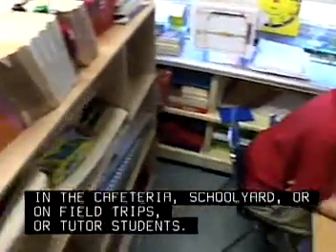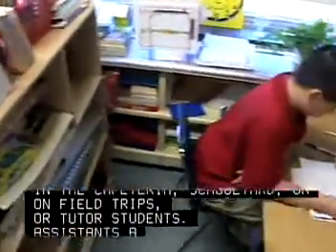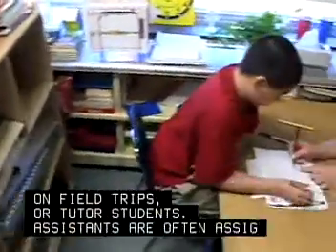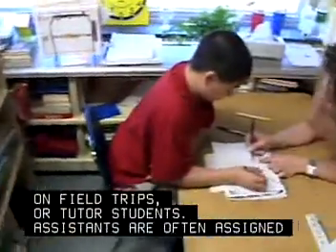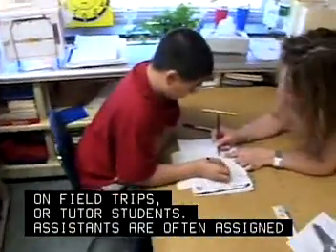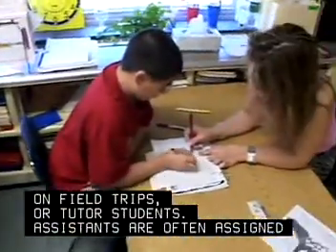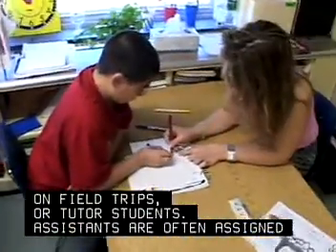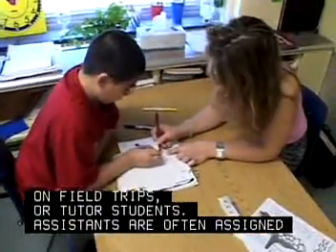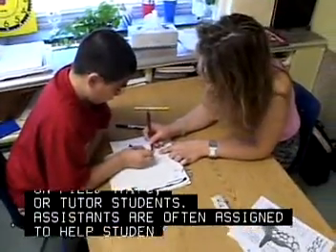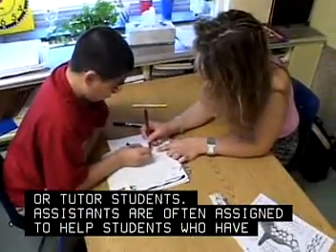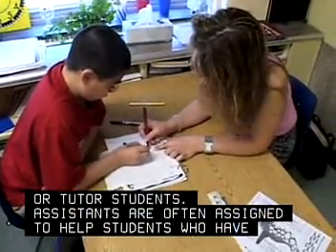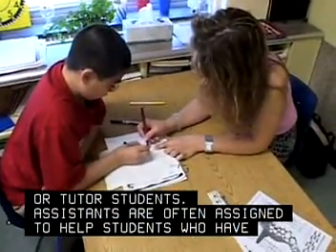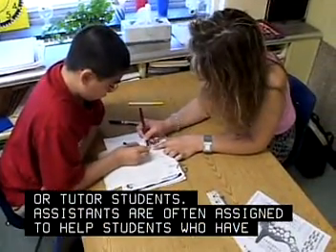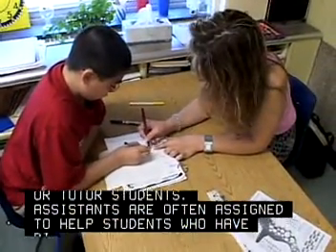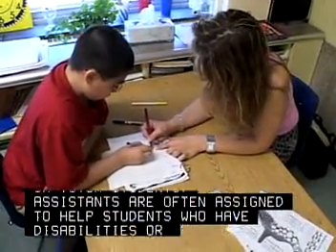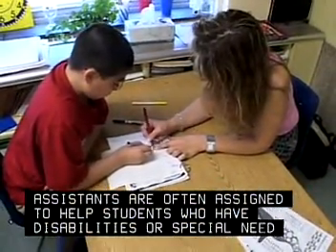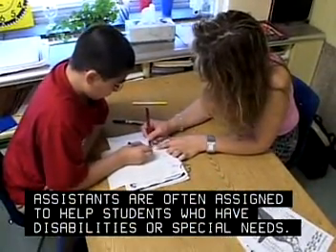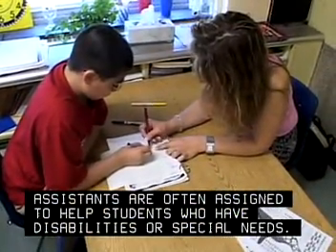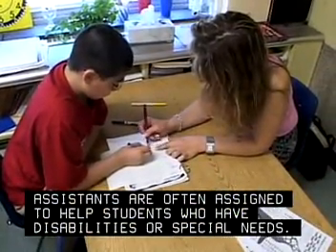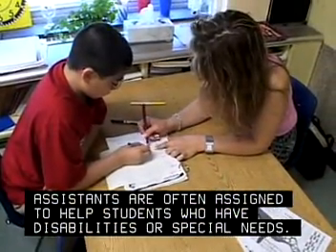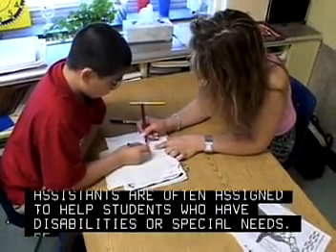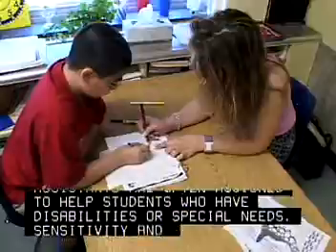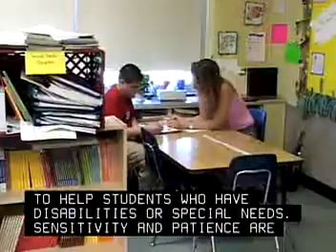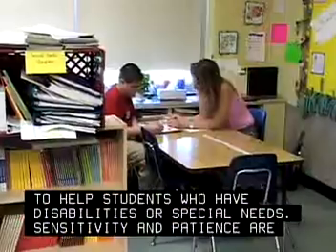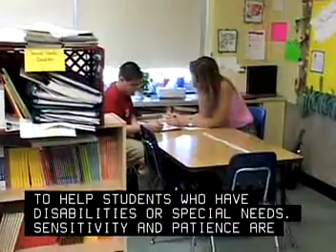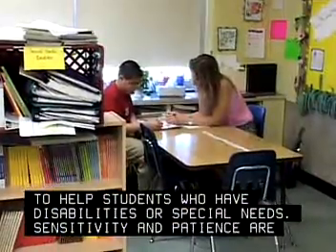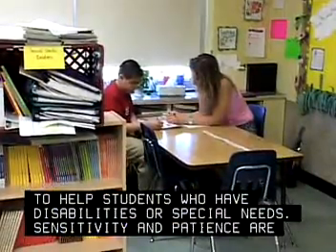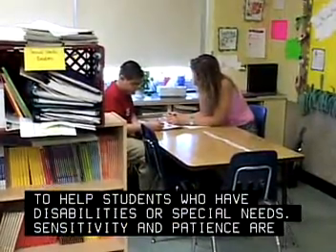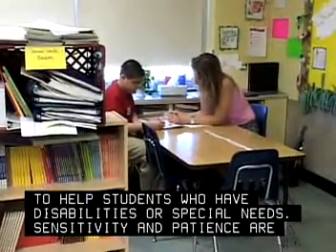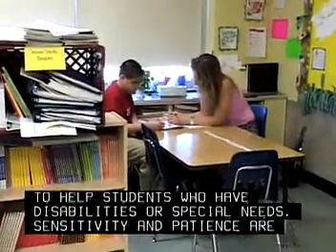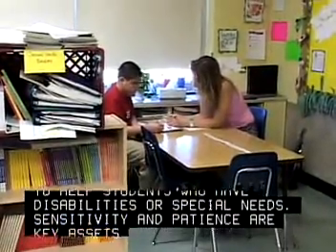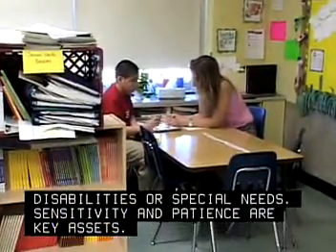Assistants are often assigned to help students who have disabilities or special needs. Sensitivity and patience are key assets.